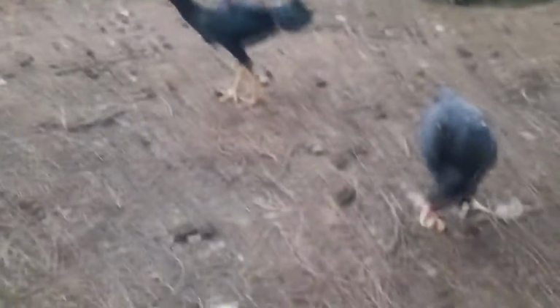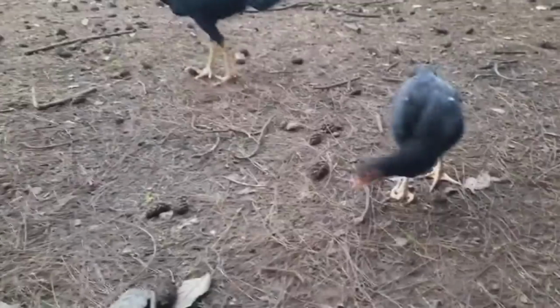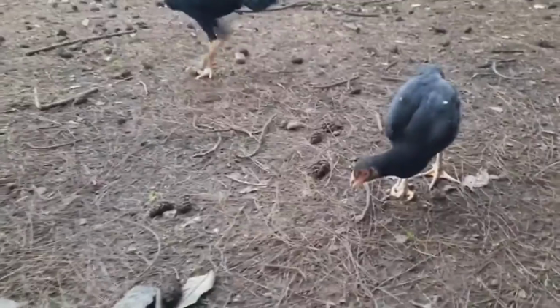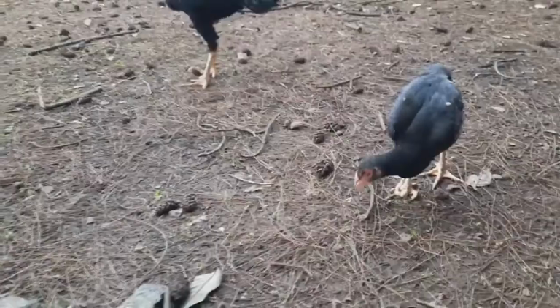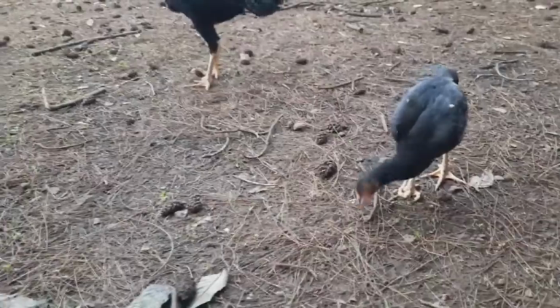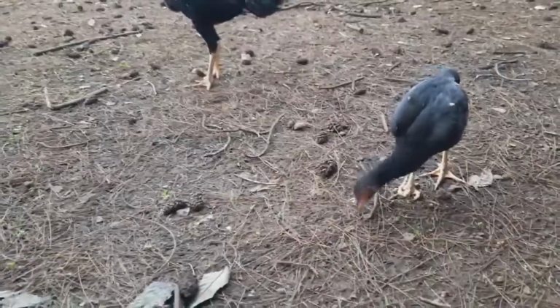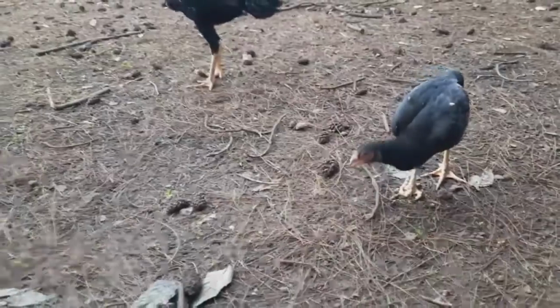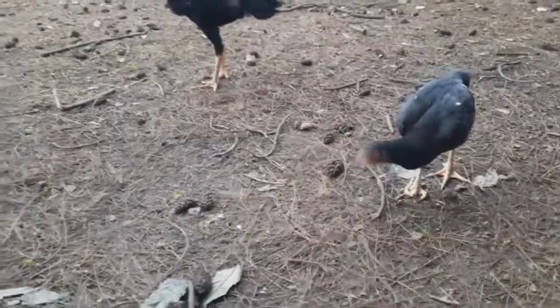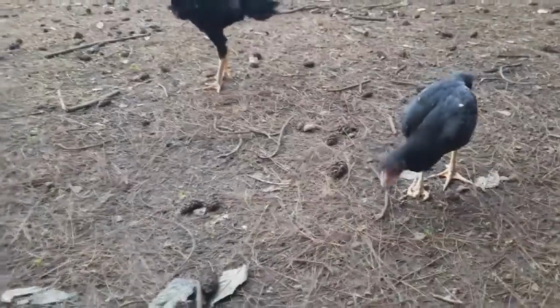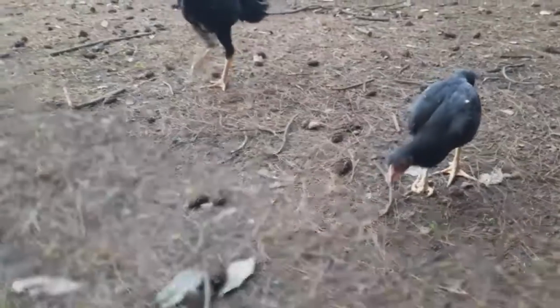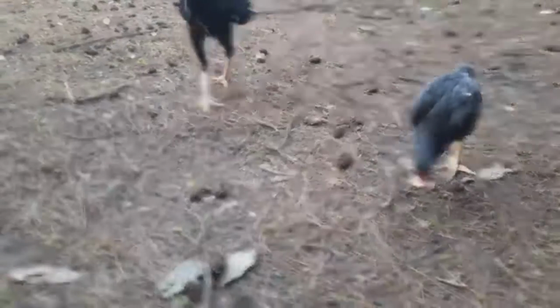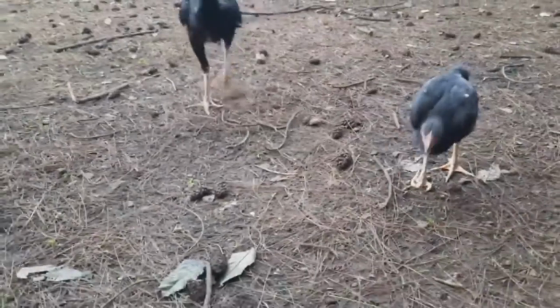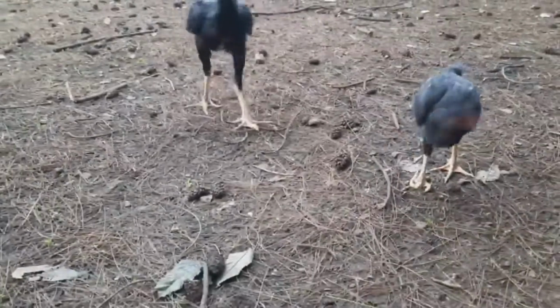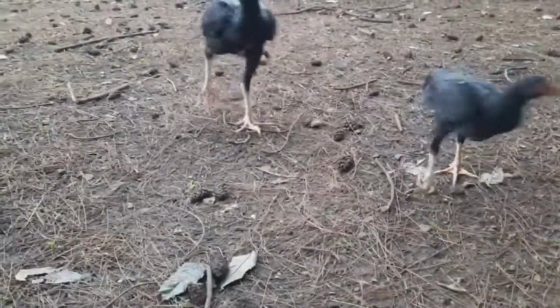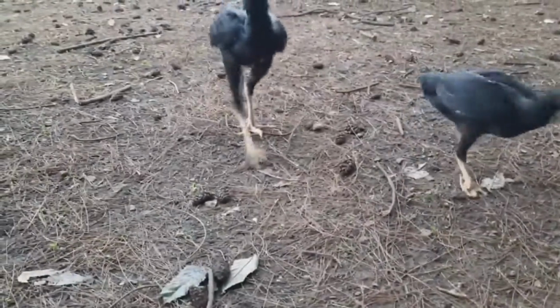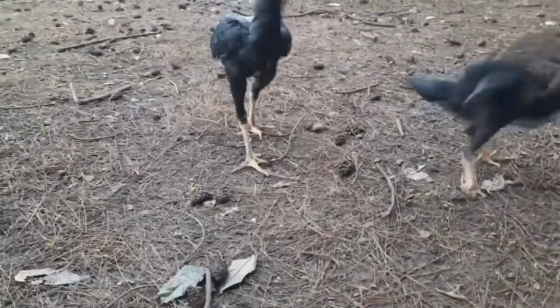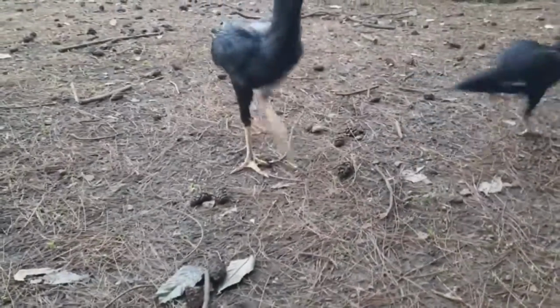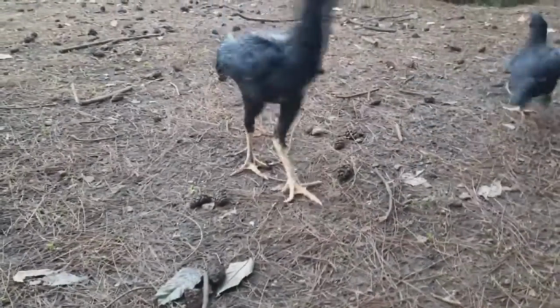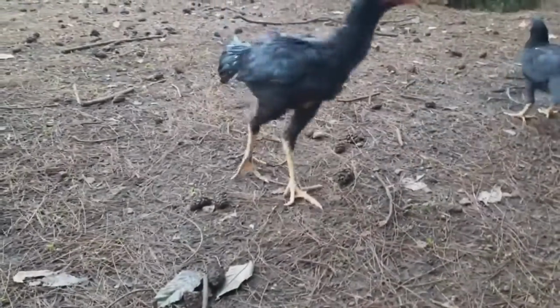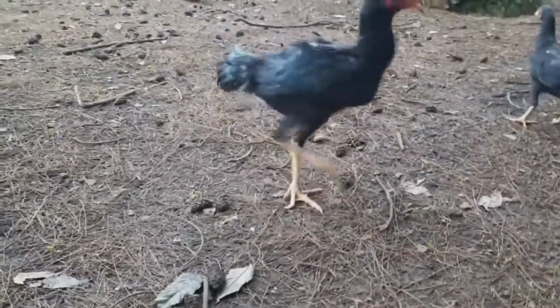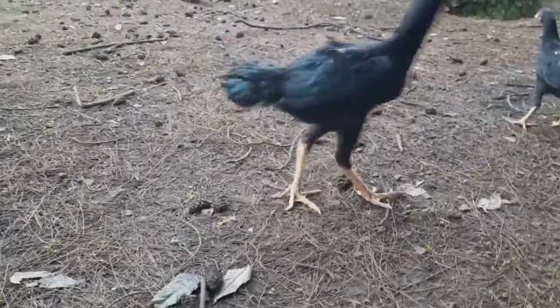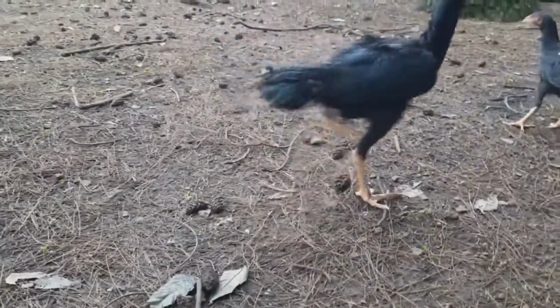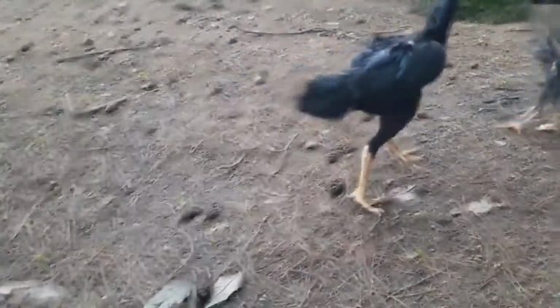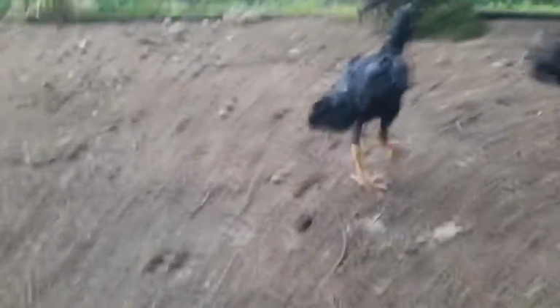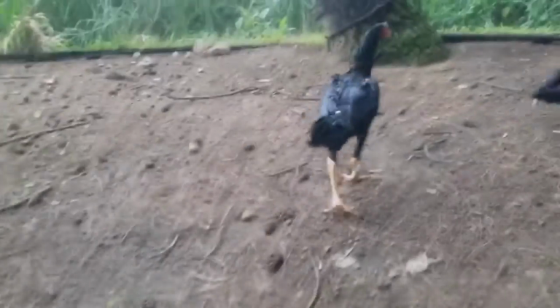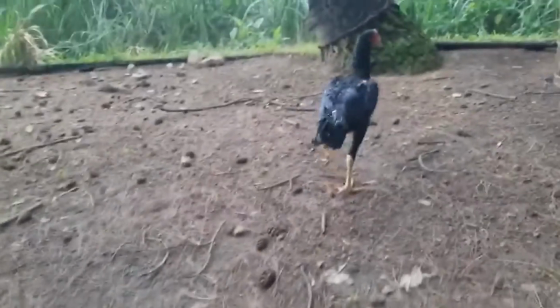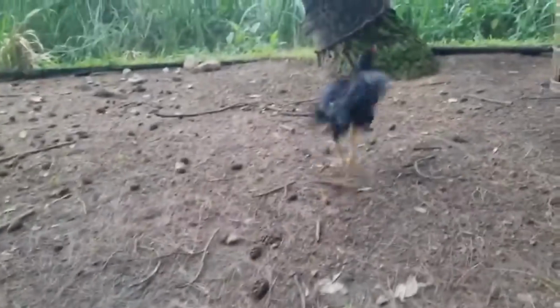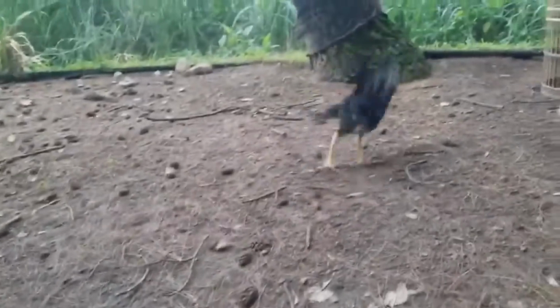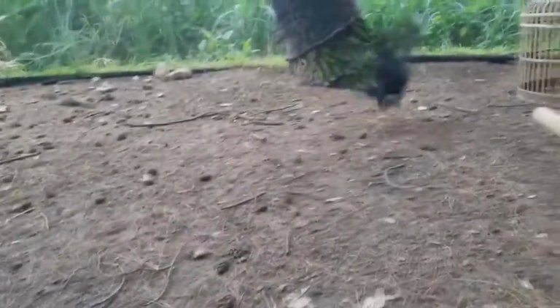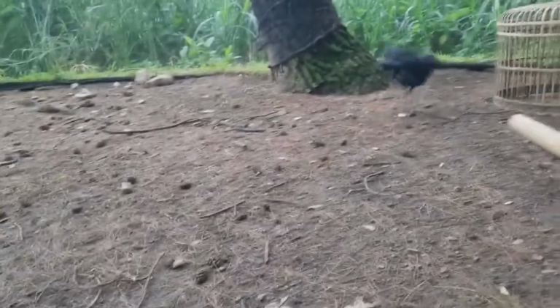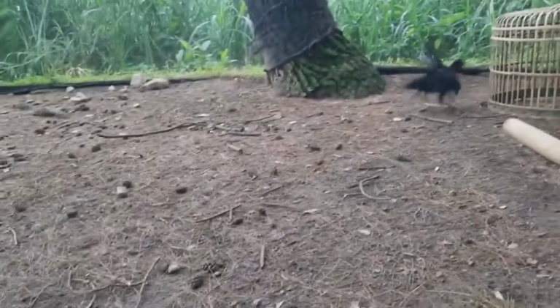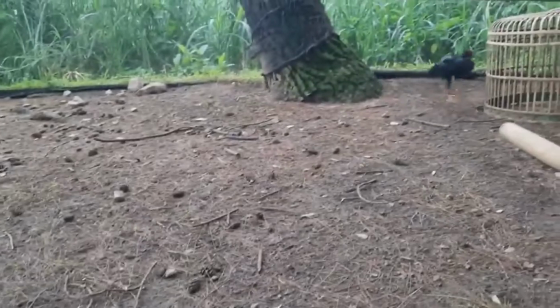Mereka juga sedang makan rumput ini, teman-teman. Kita tahu rumput itu juga bagus untuk pencernaan mereka.